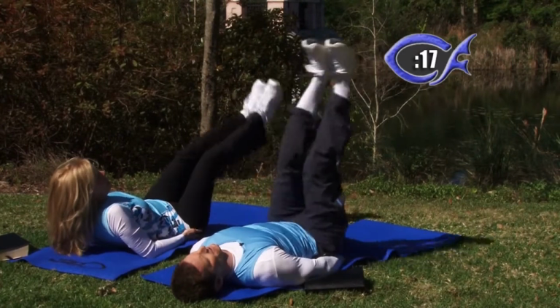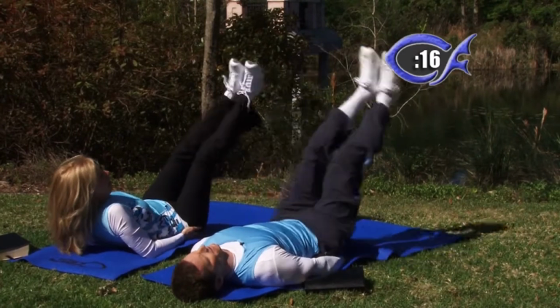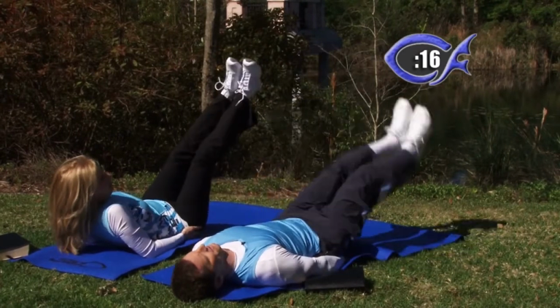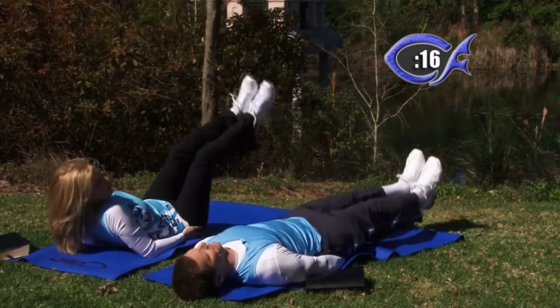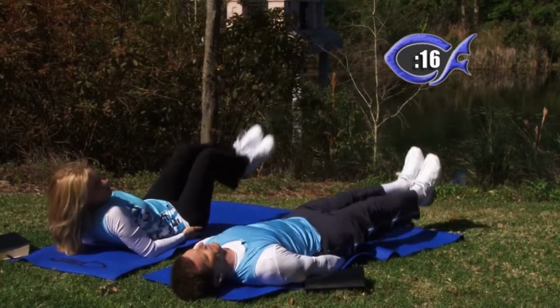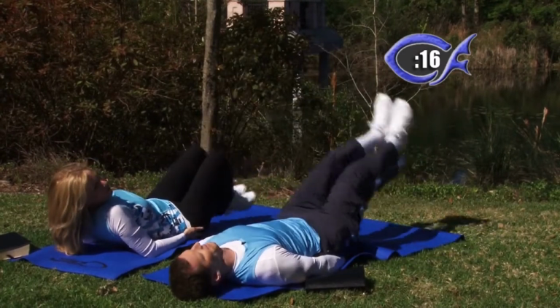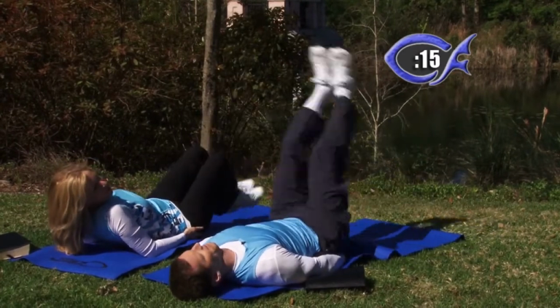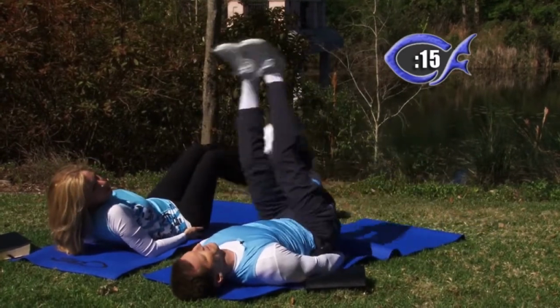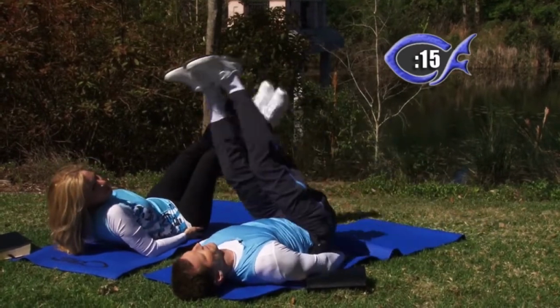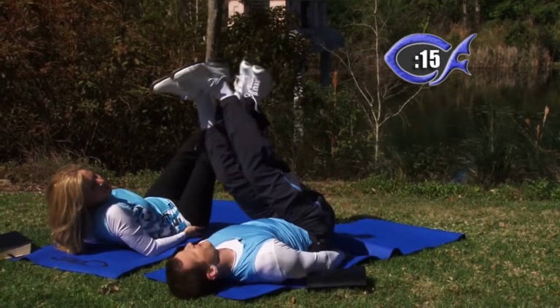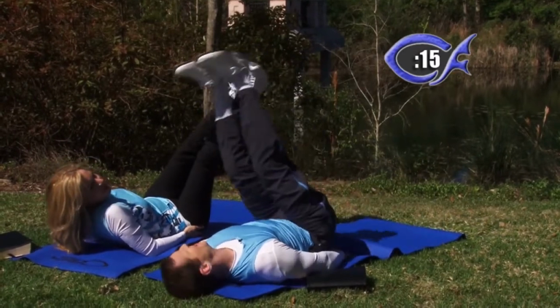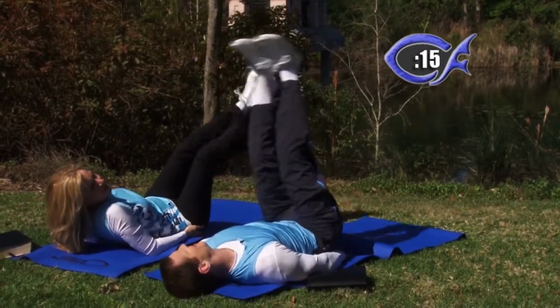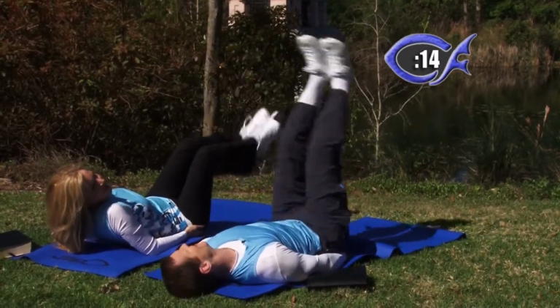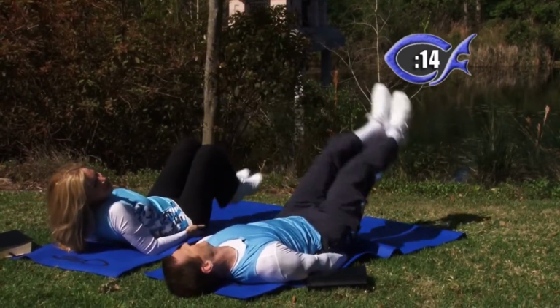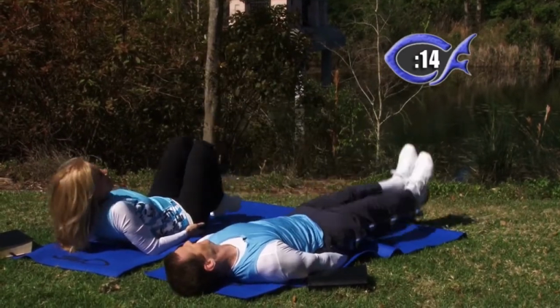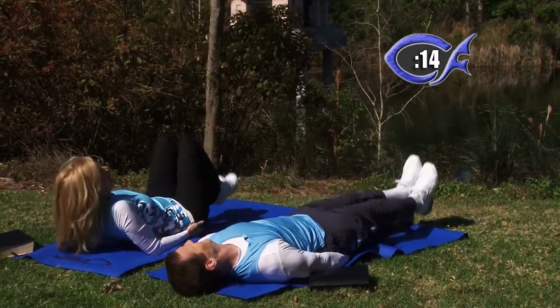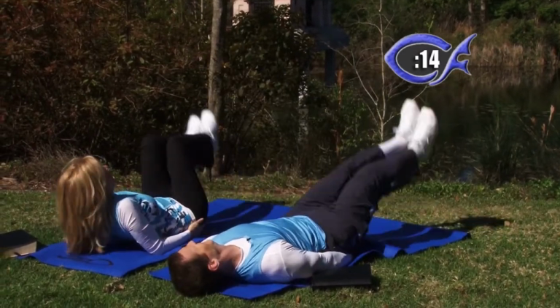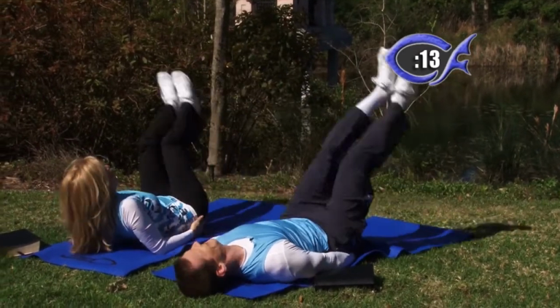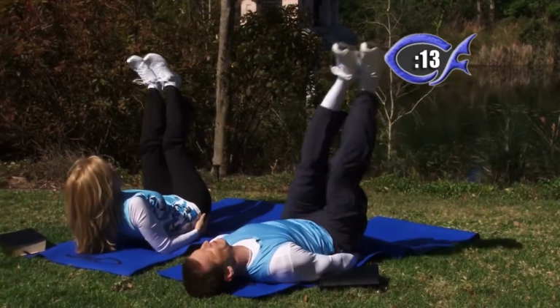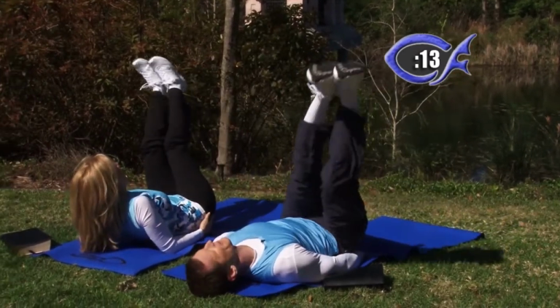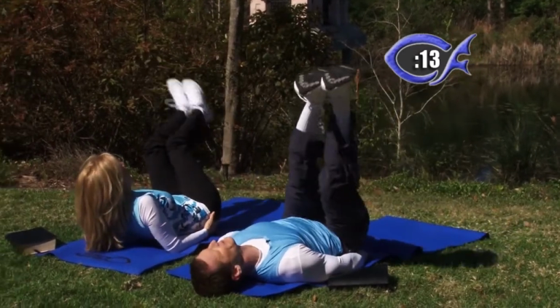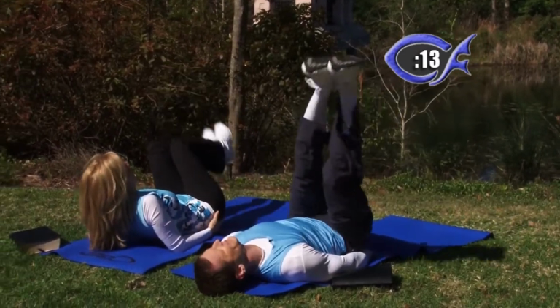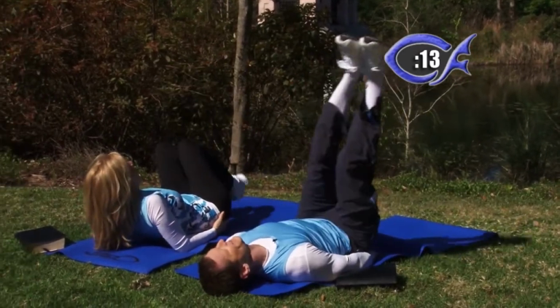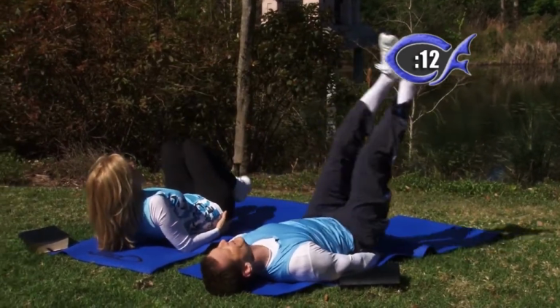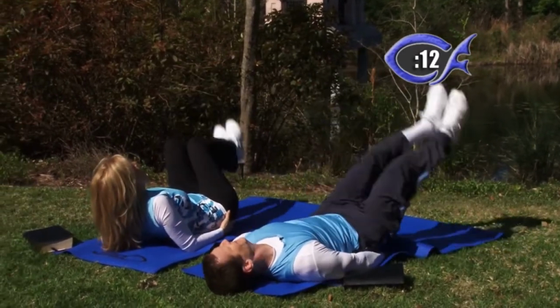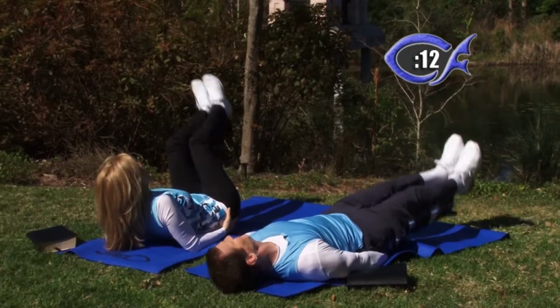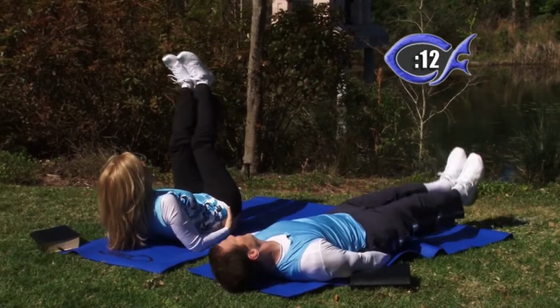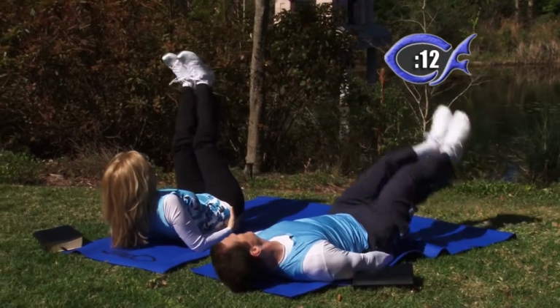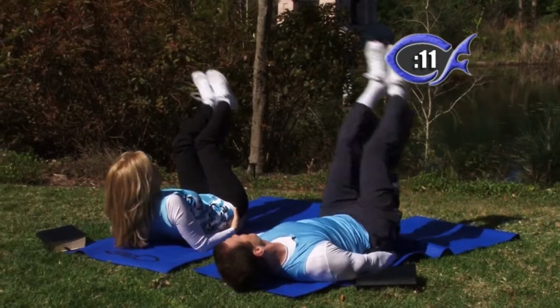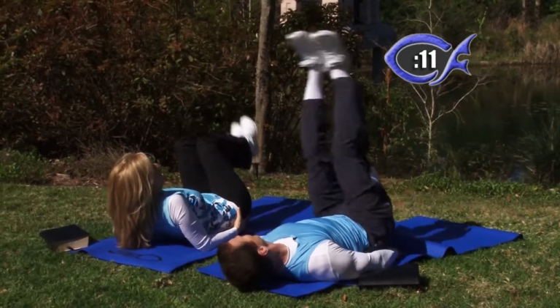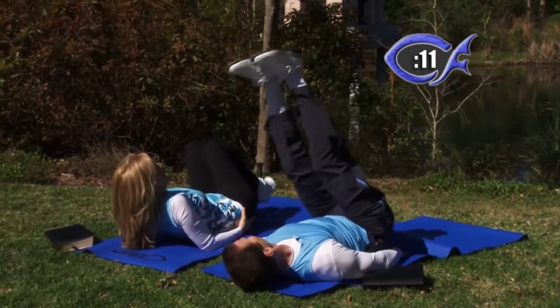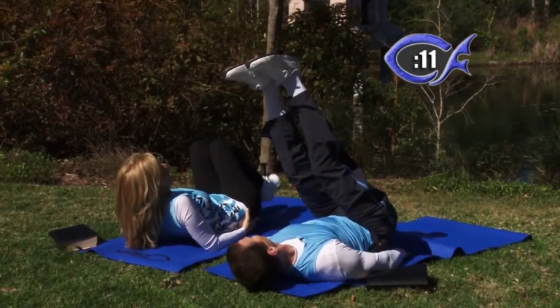How are you doing? Good — I'm getting deep, just laying back, relaxing.